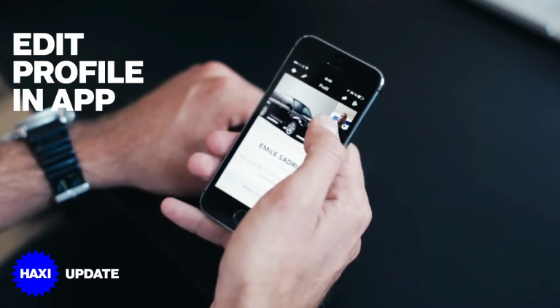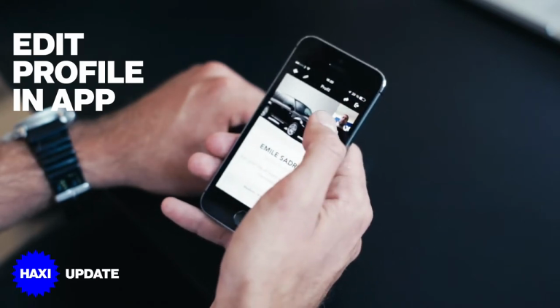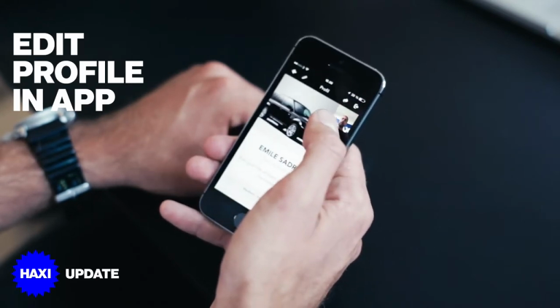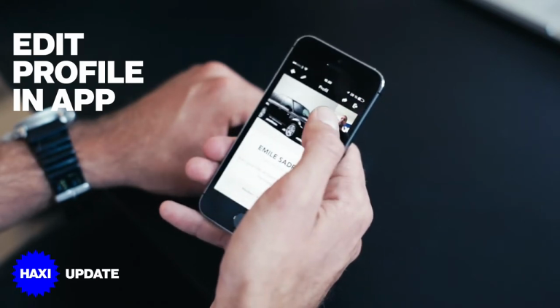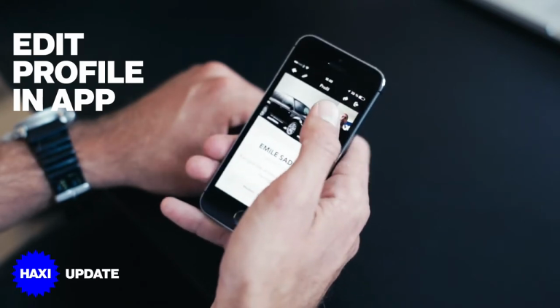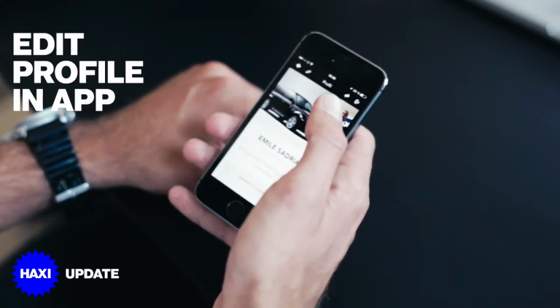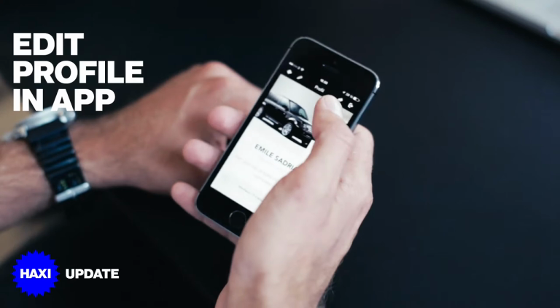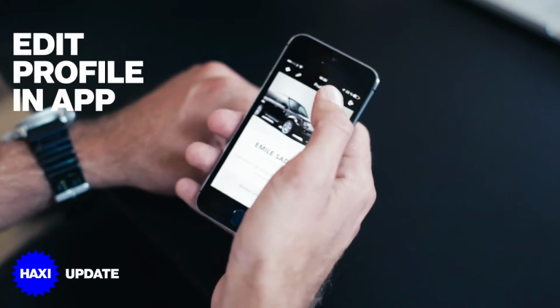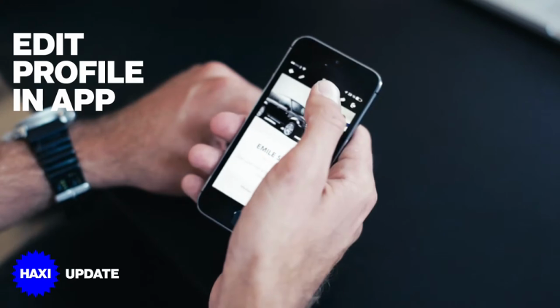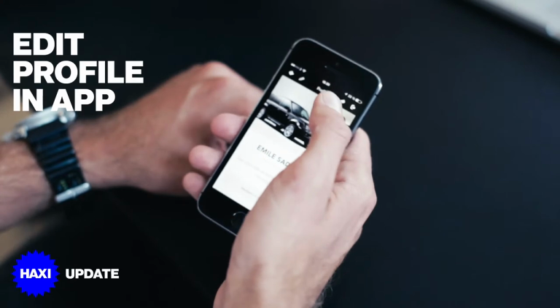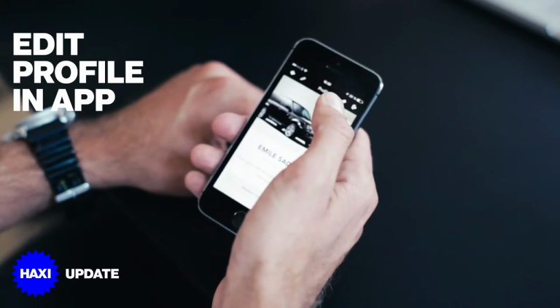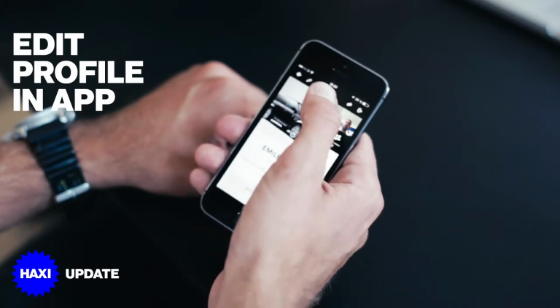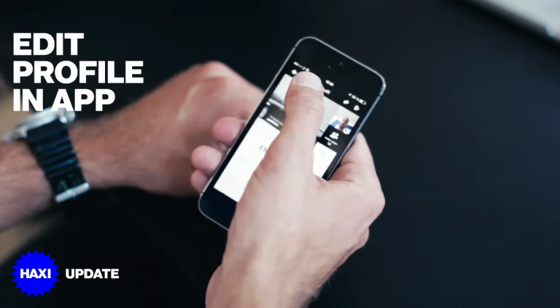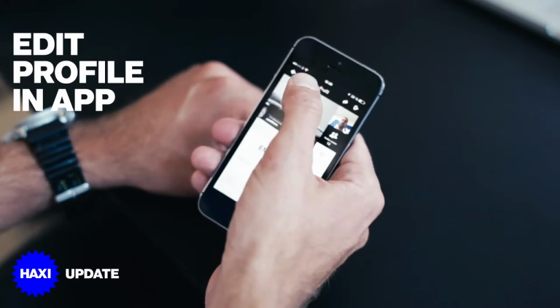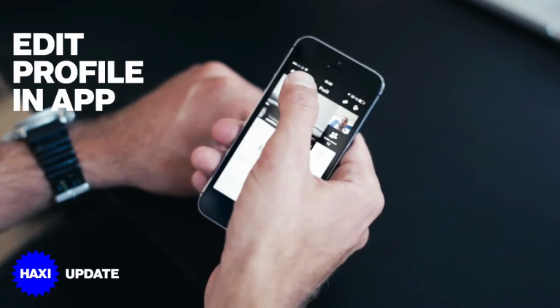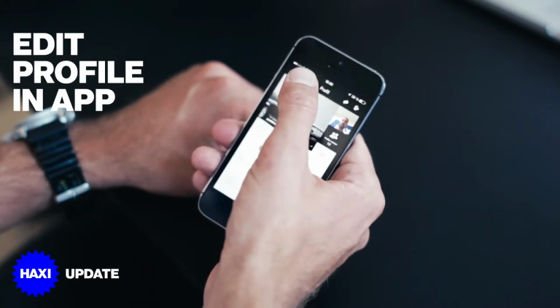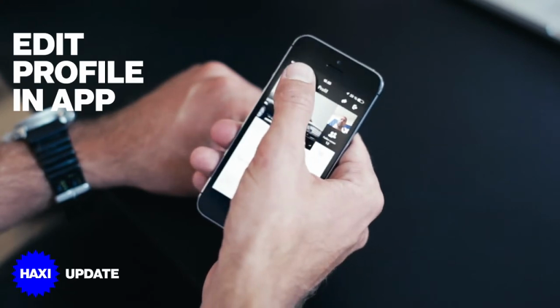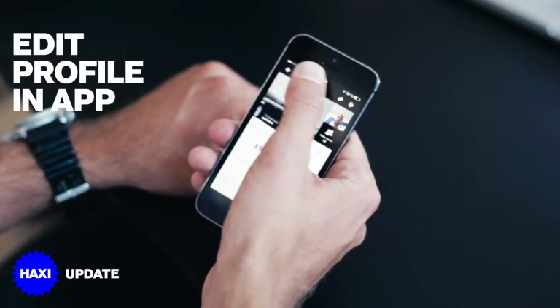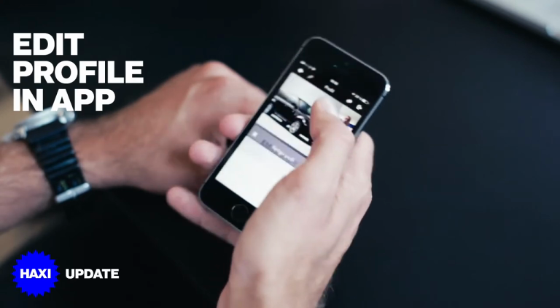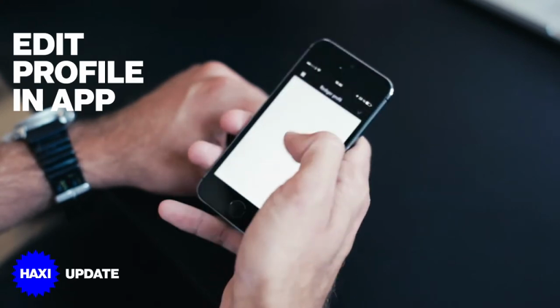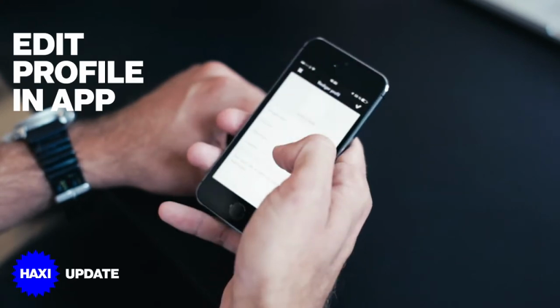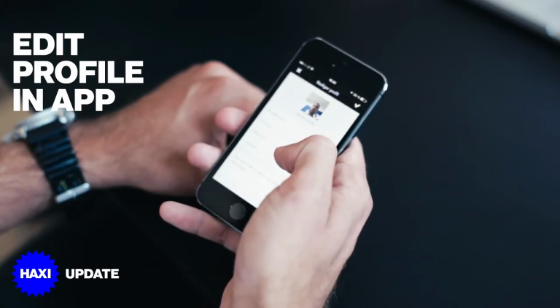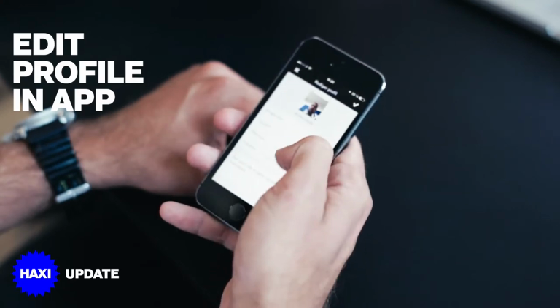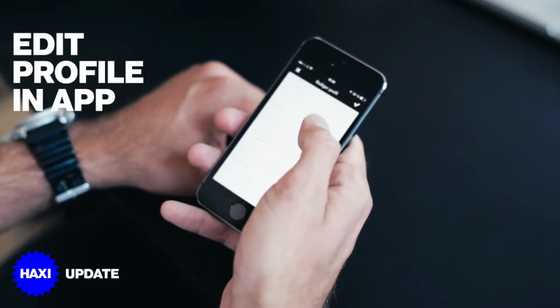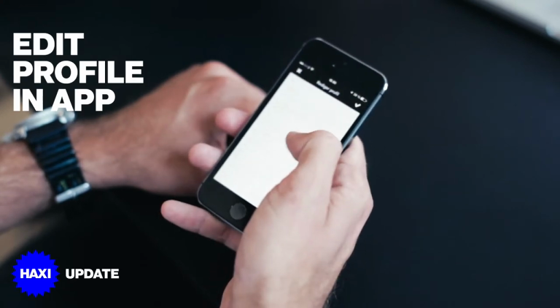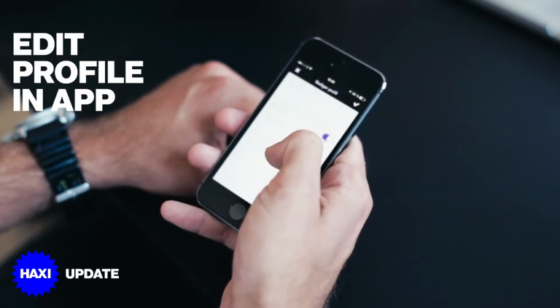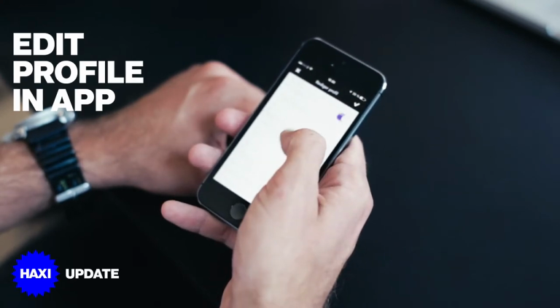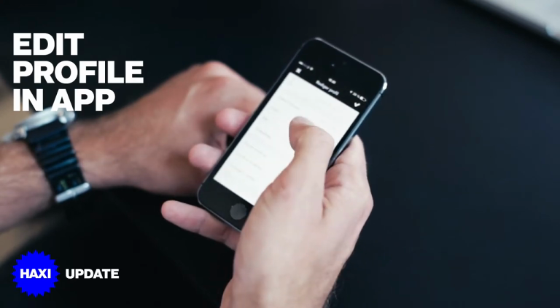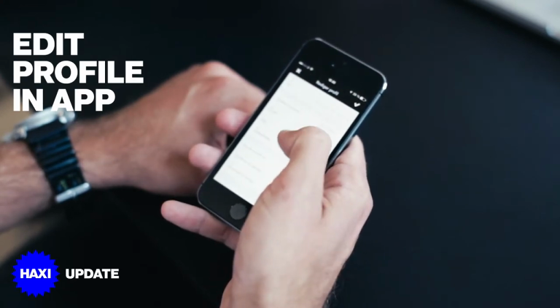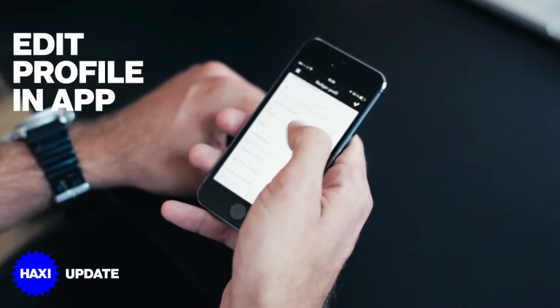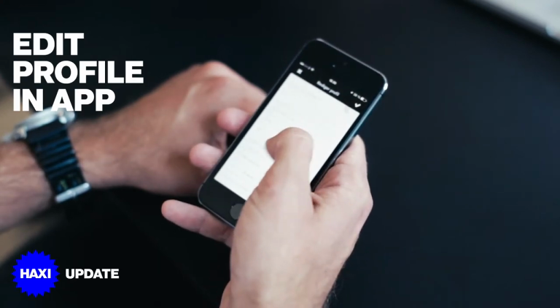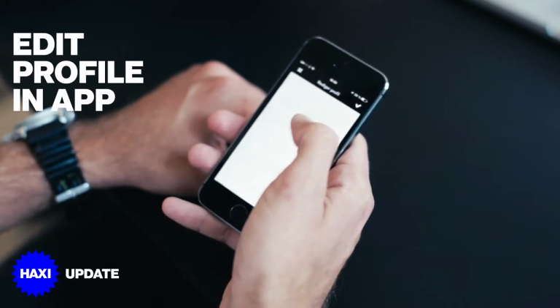You can also quickly edit information about you by clicking the little pencil. Here, changes can be made.